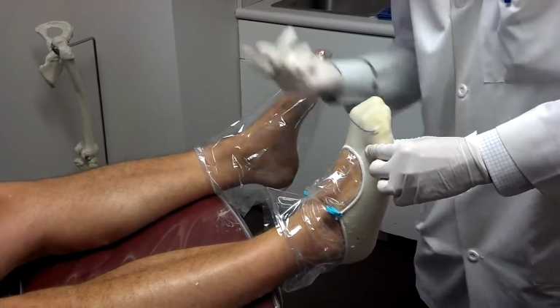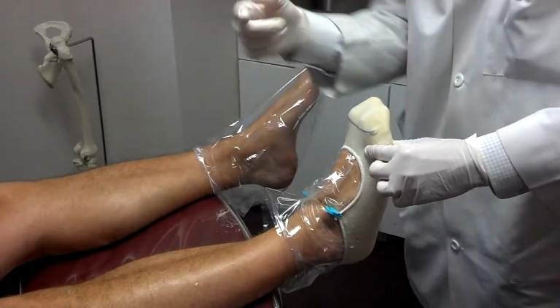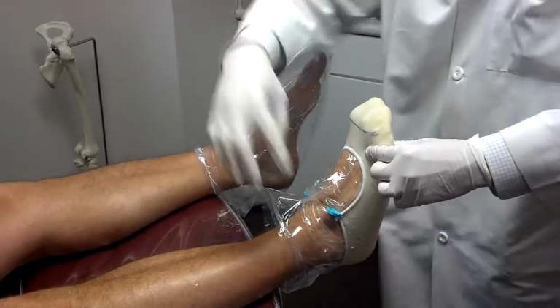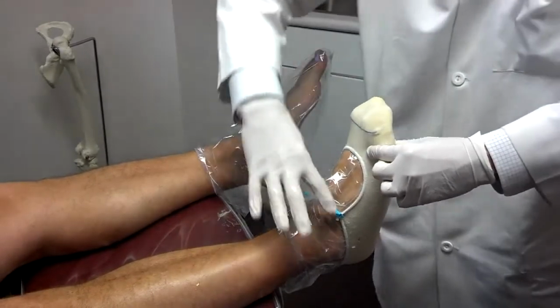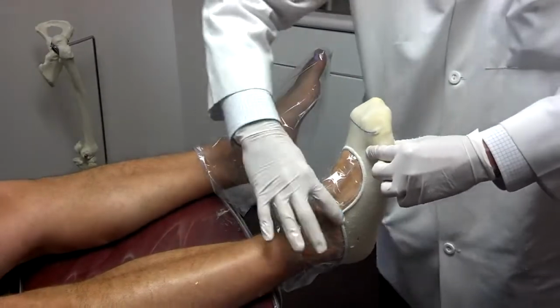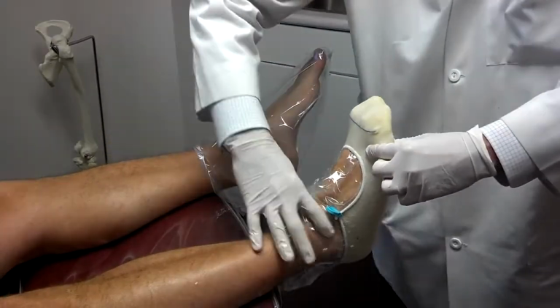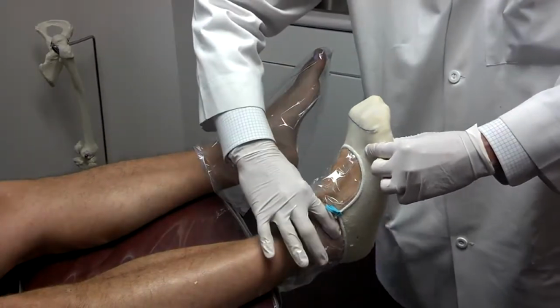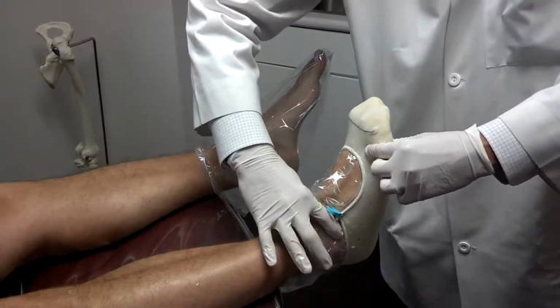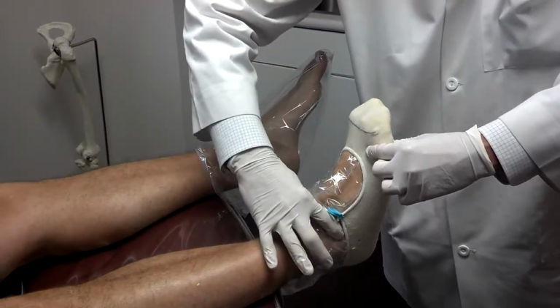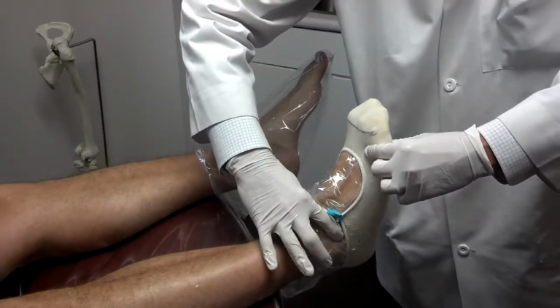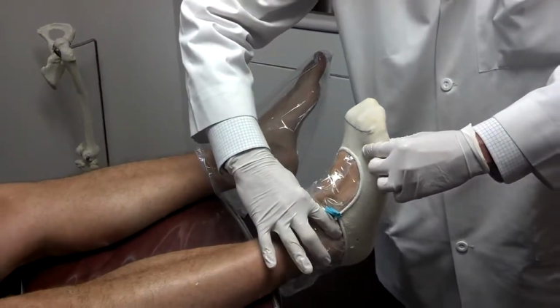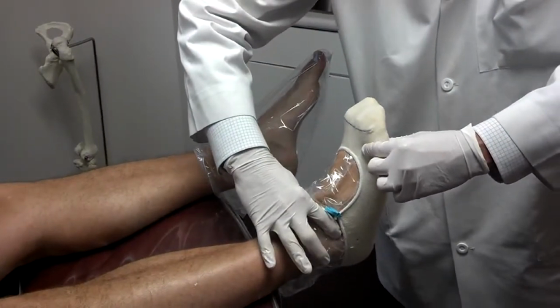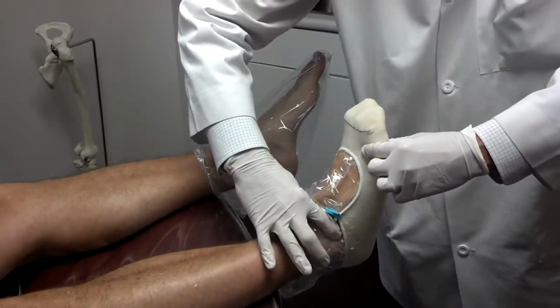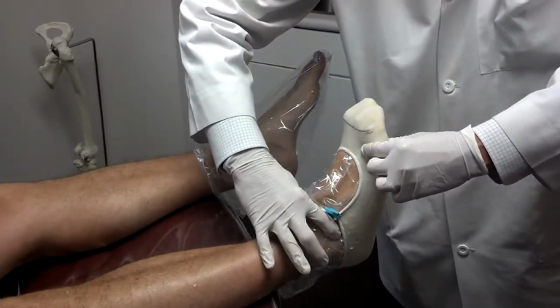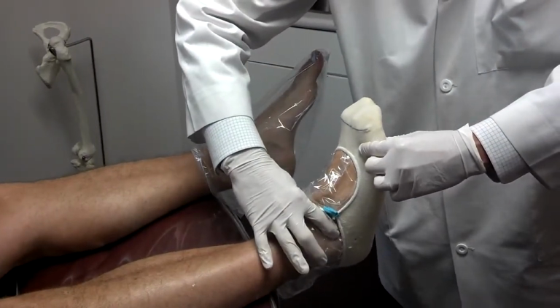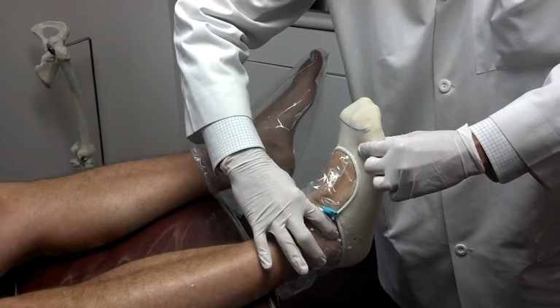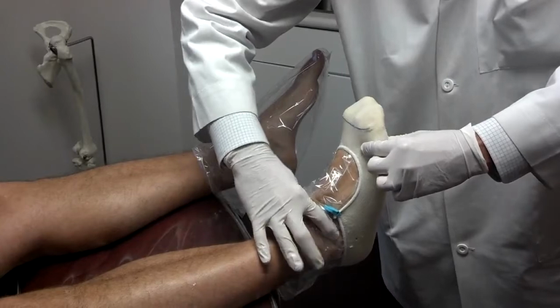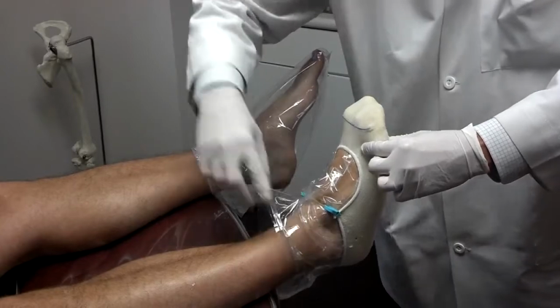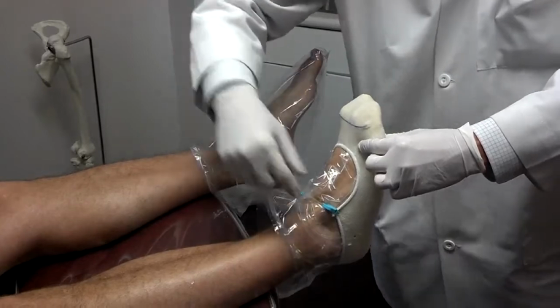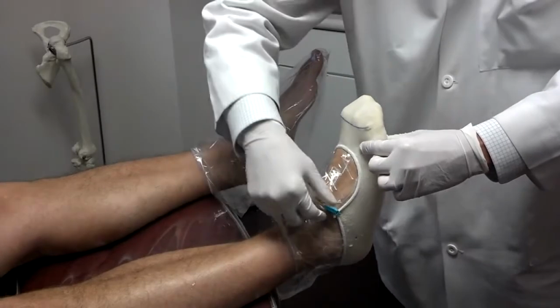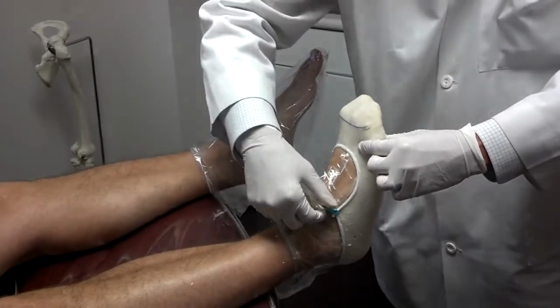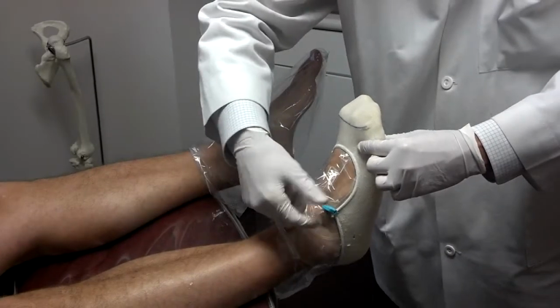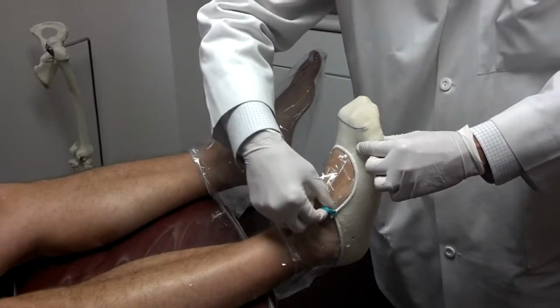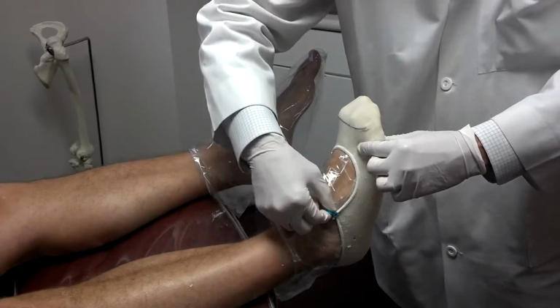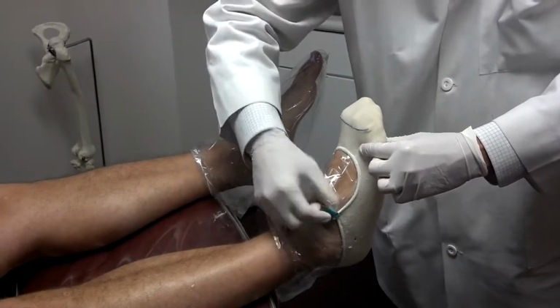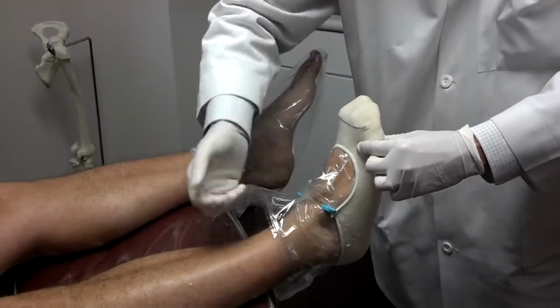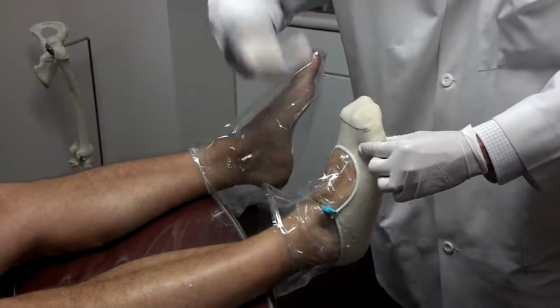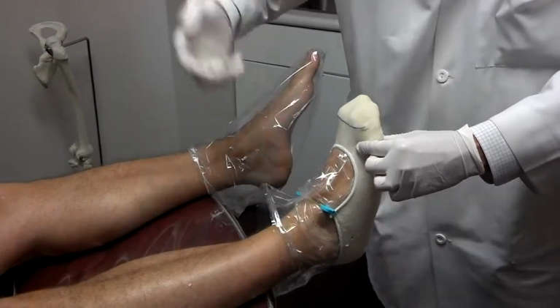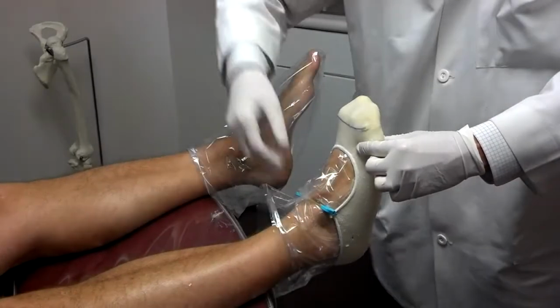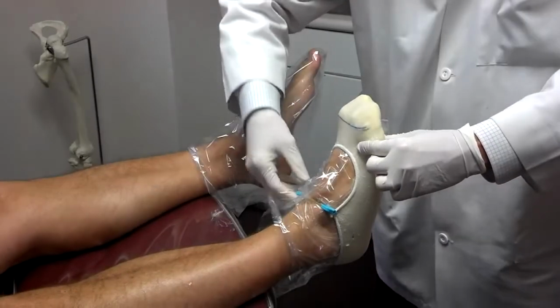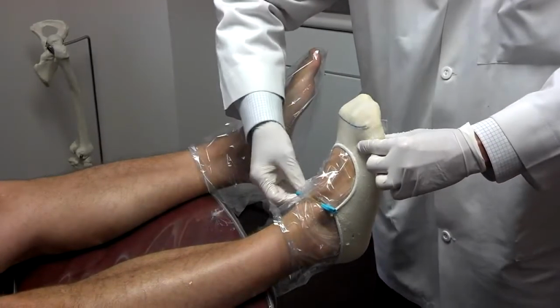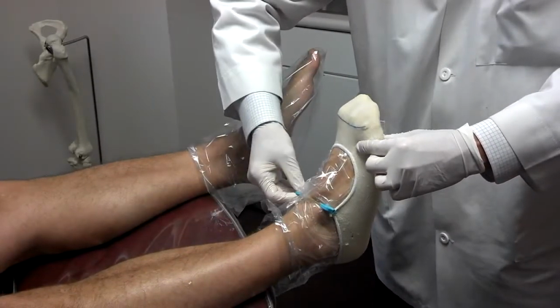We're going to repeat the same thing on the other side. When that's dry, we simply remove it and slip it off.